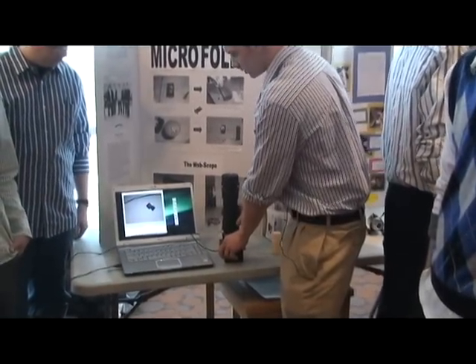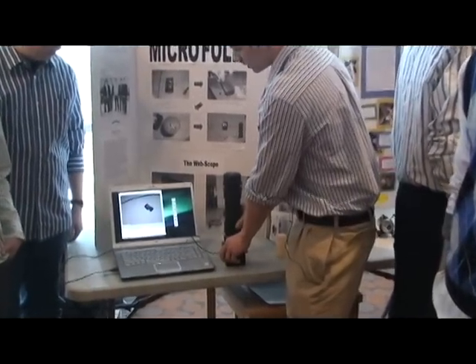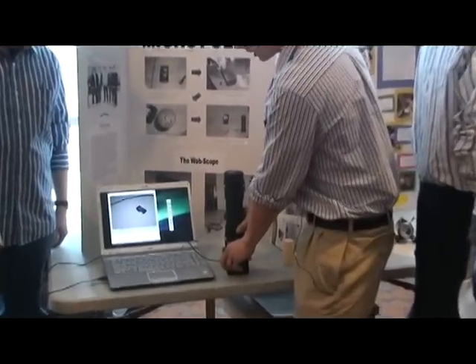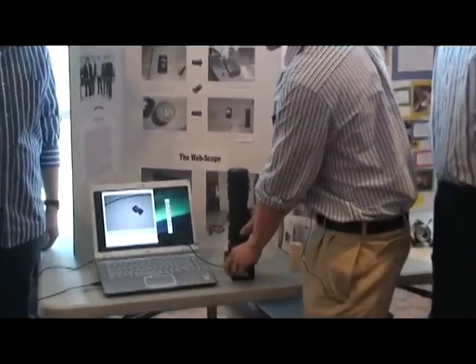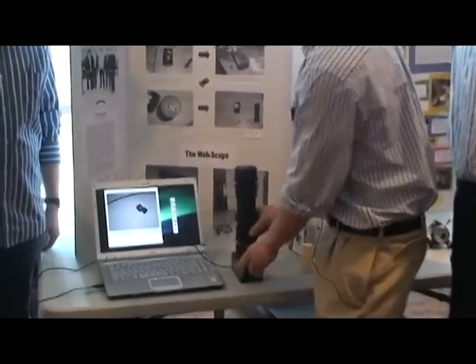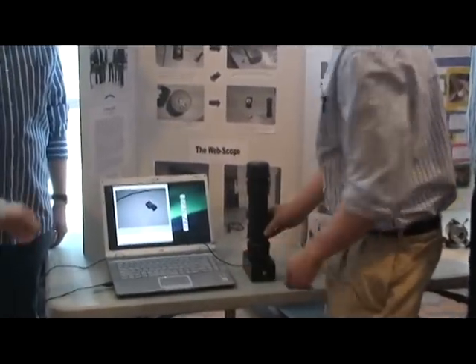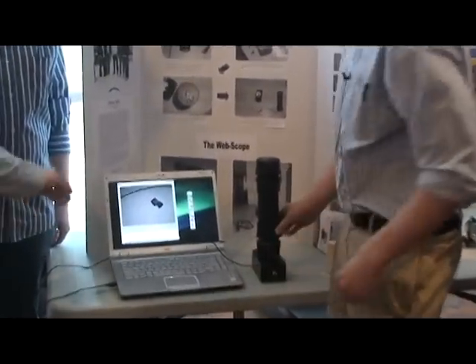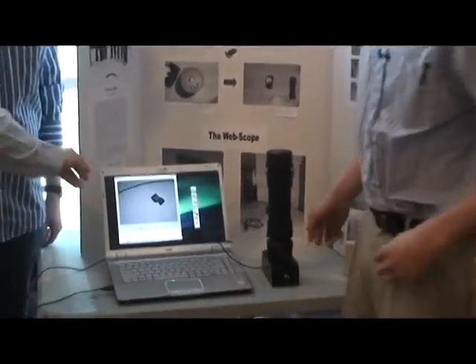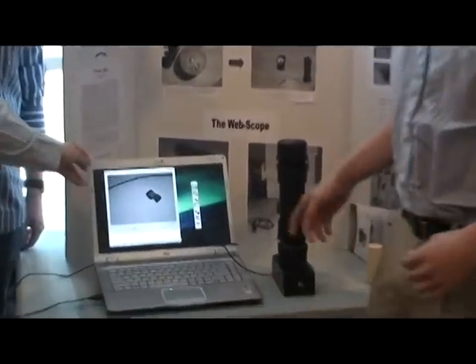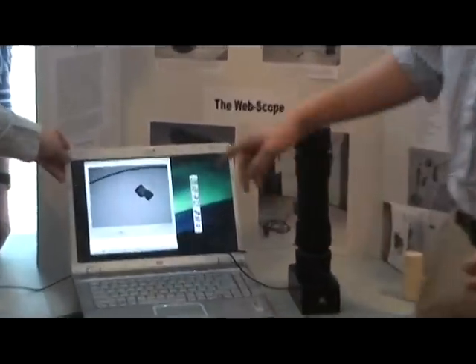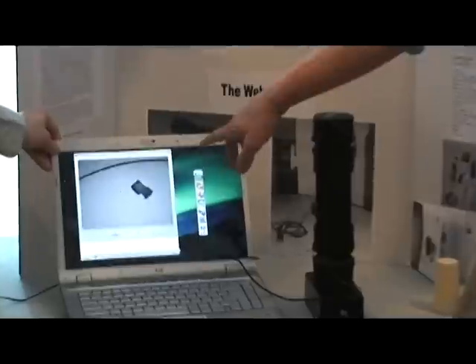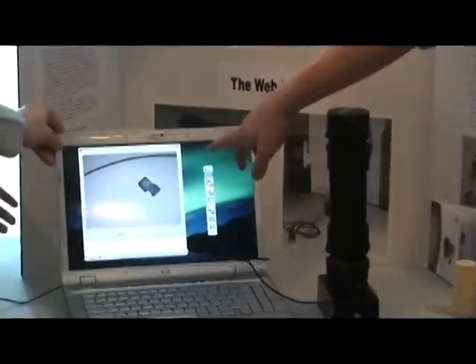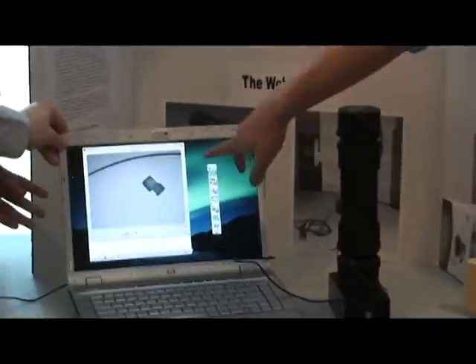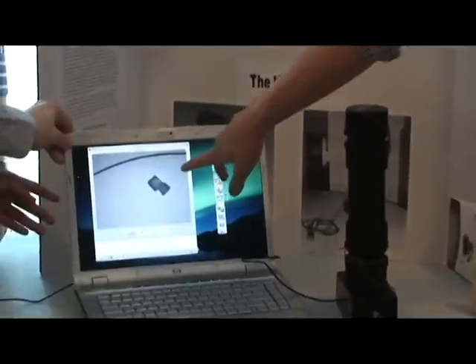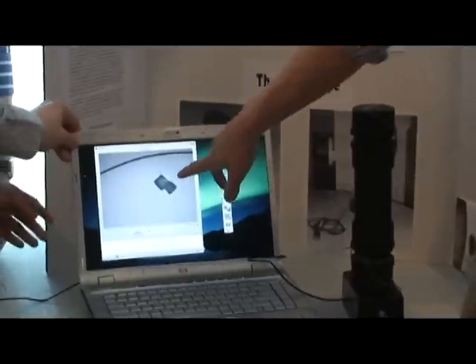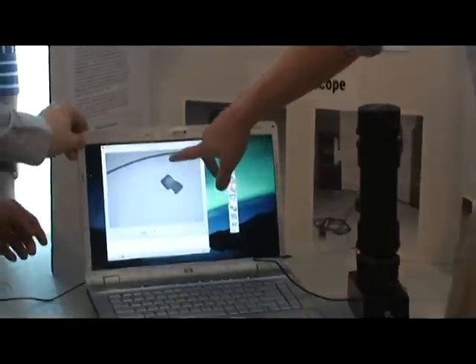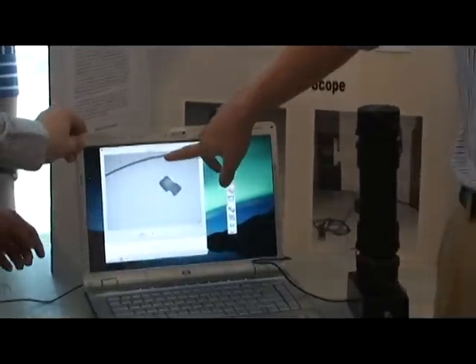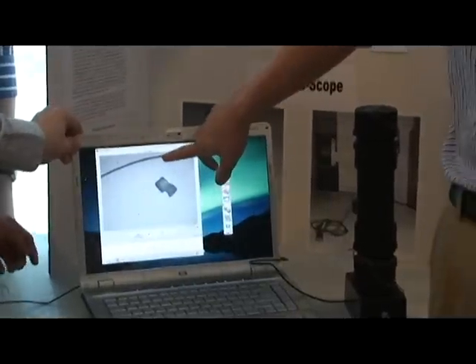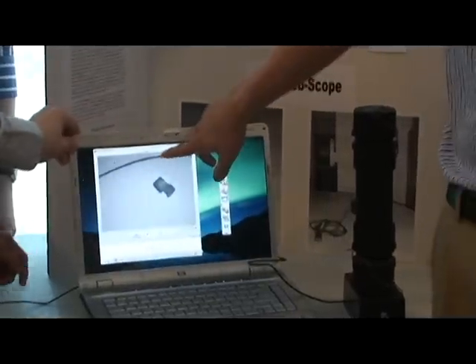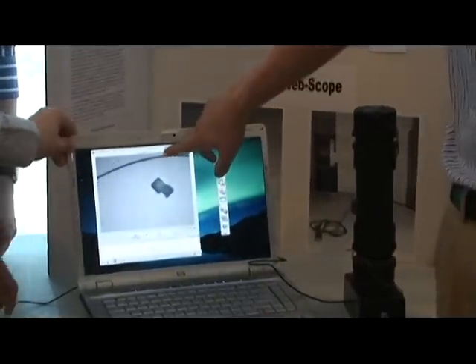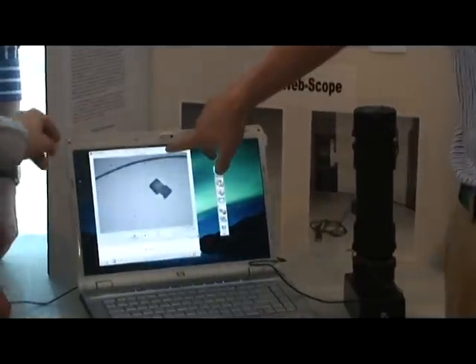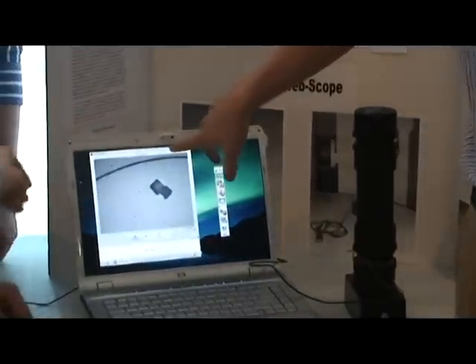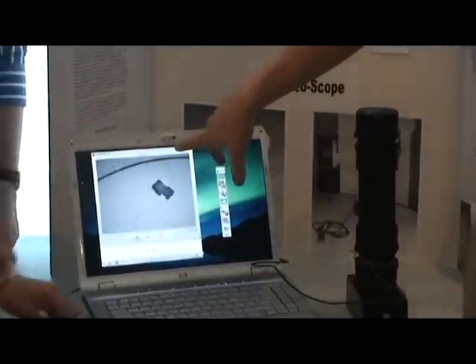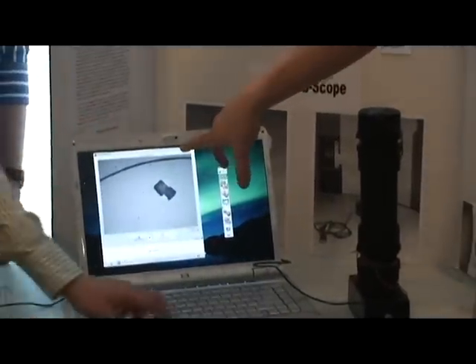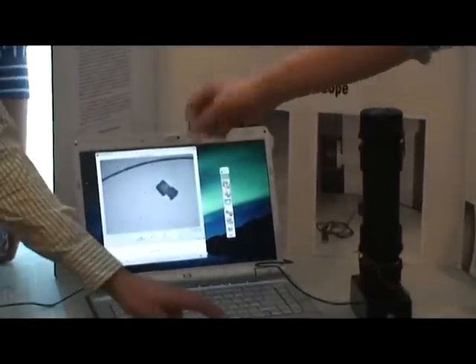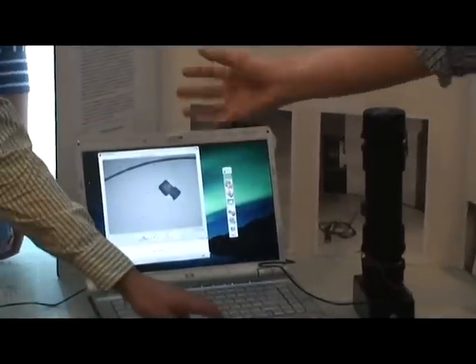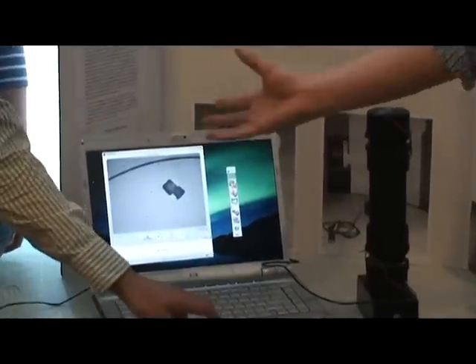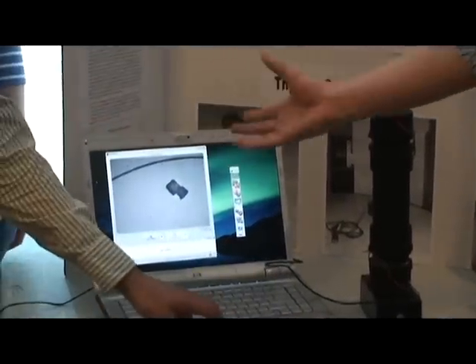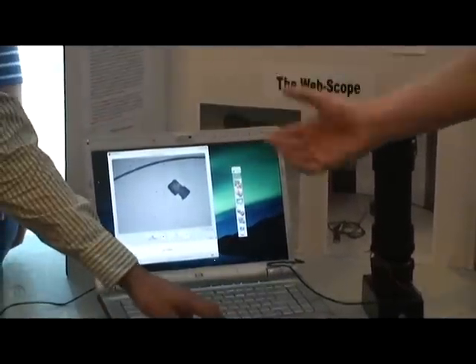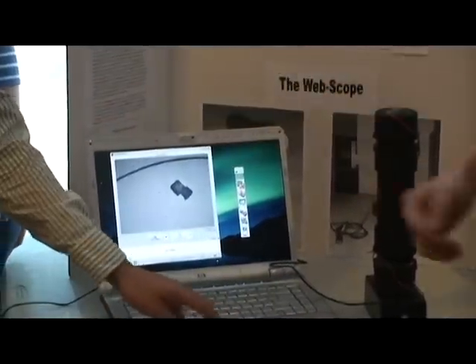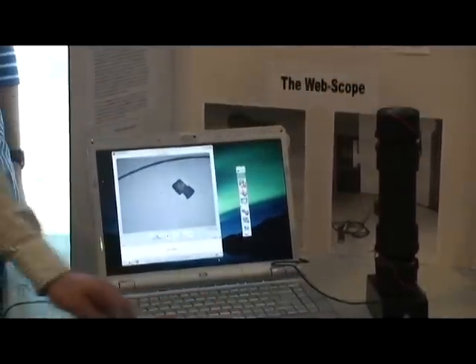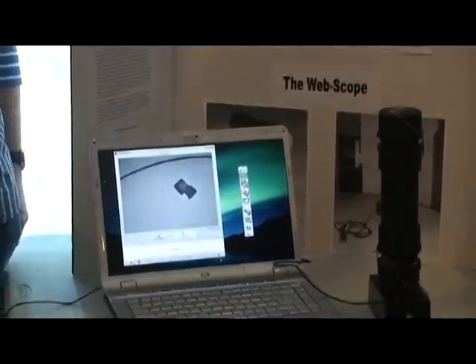Here we have a sample of table salt and human hair, magnified a significant amount.